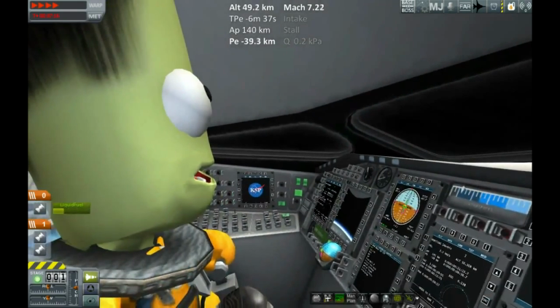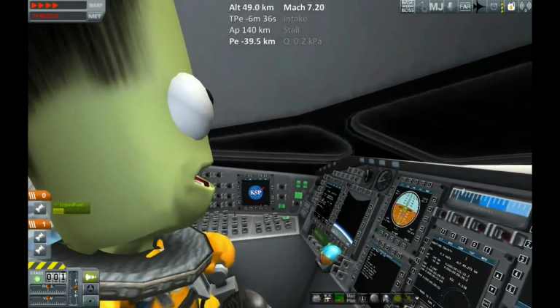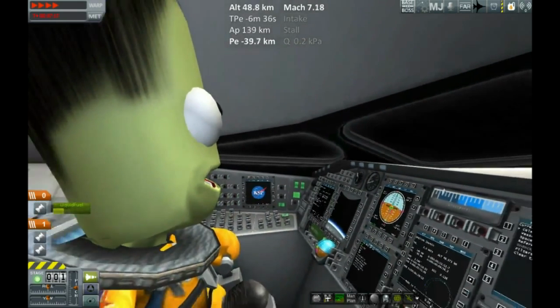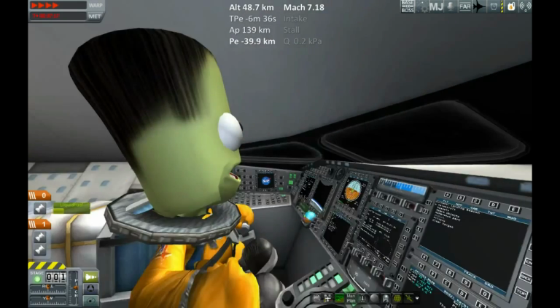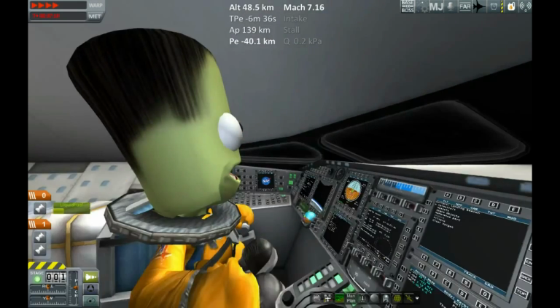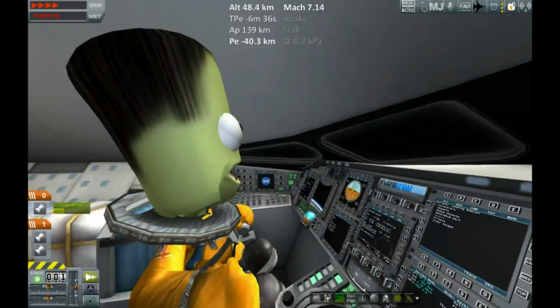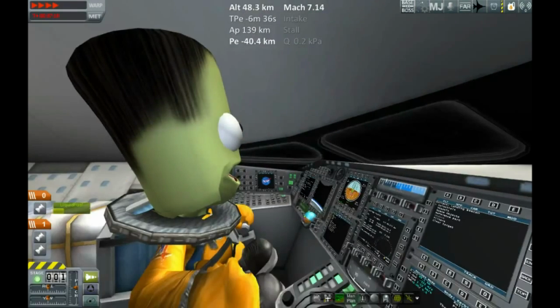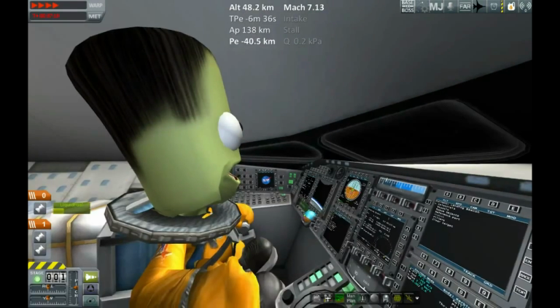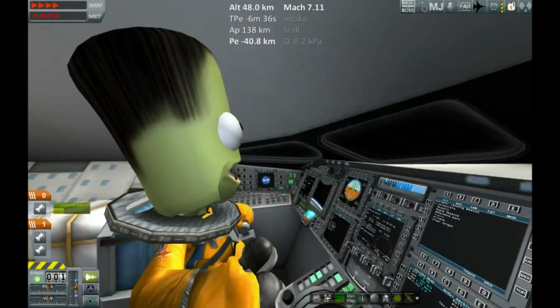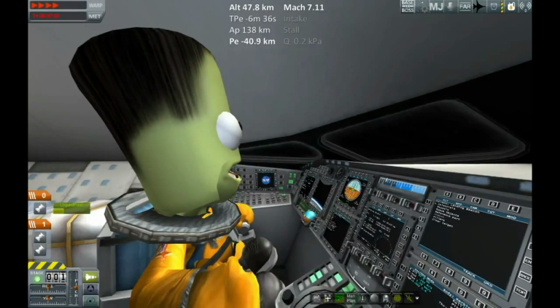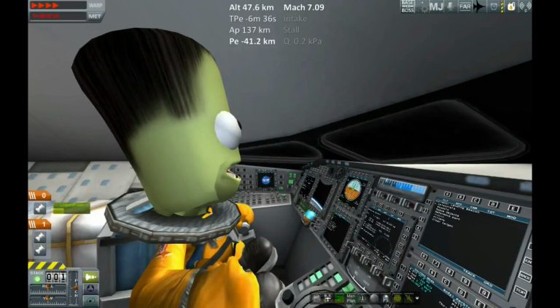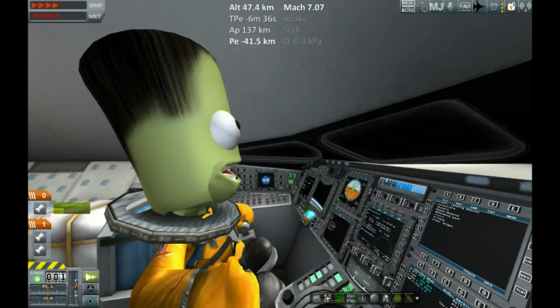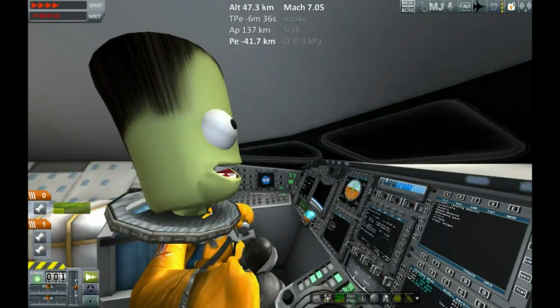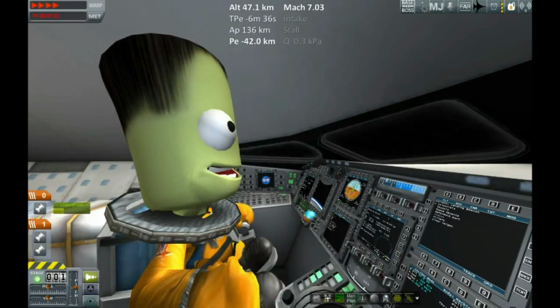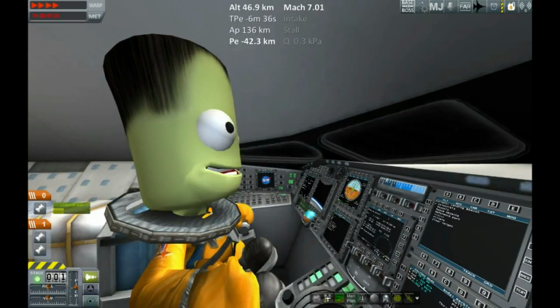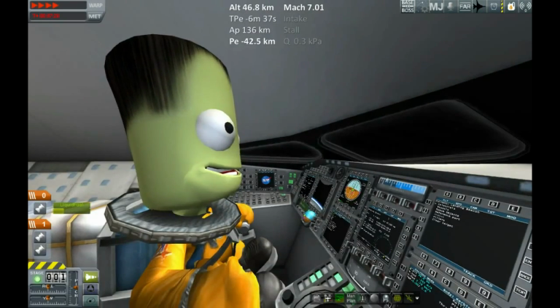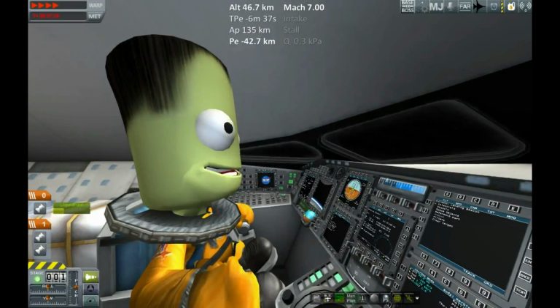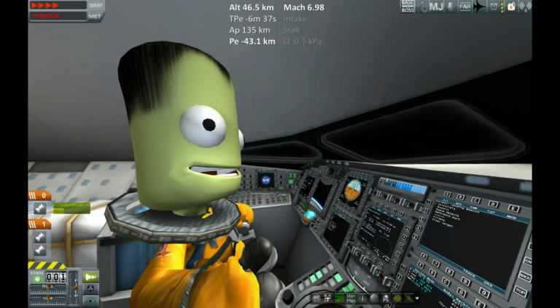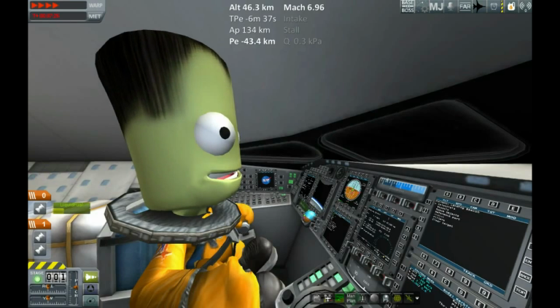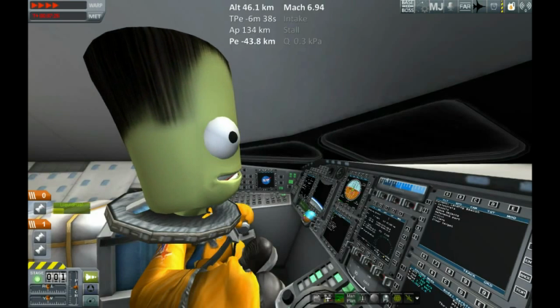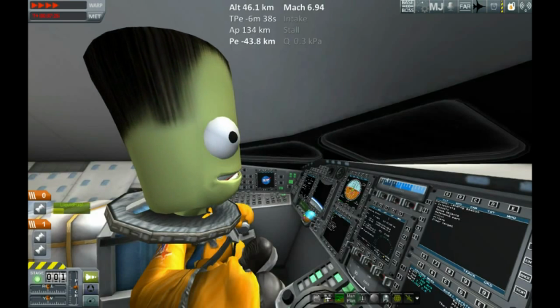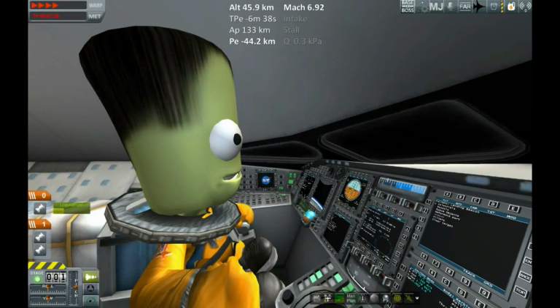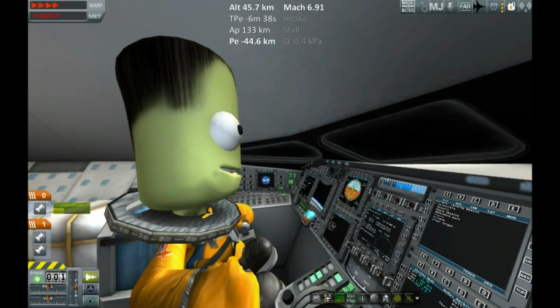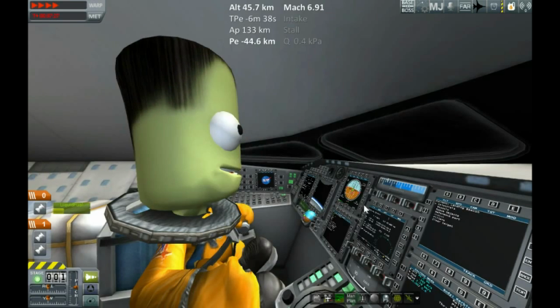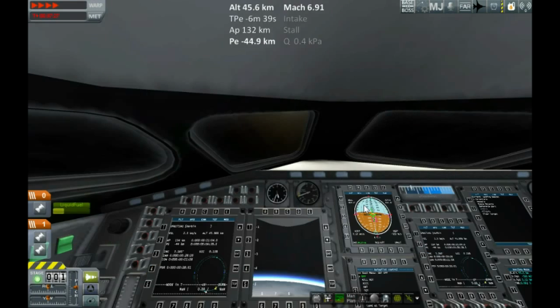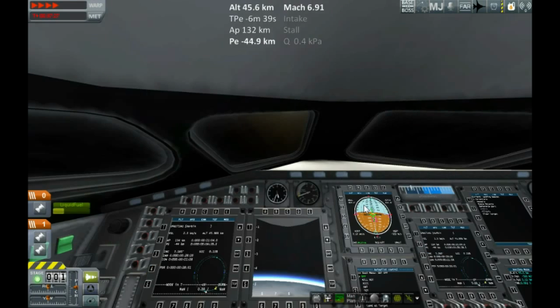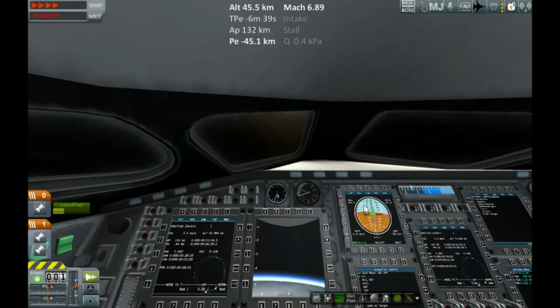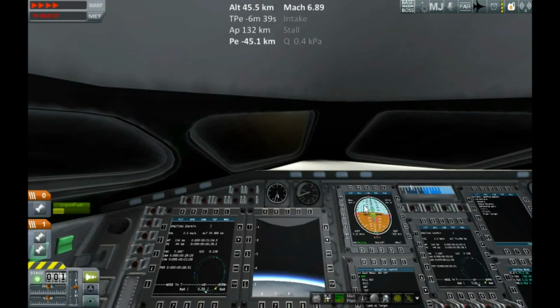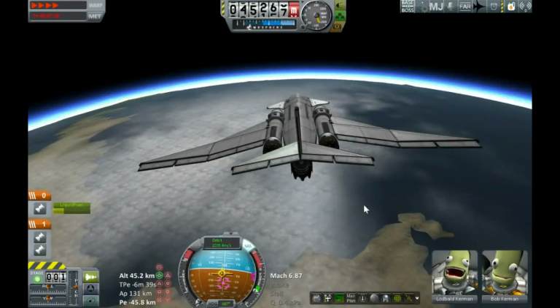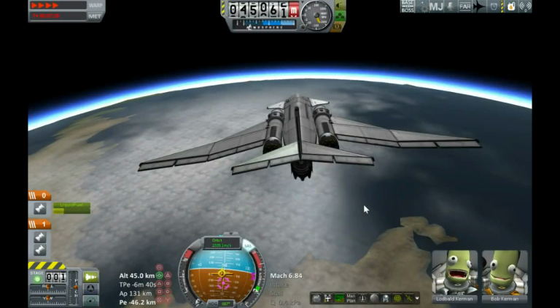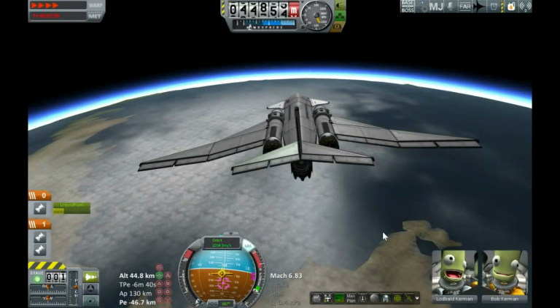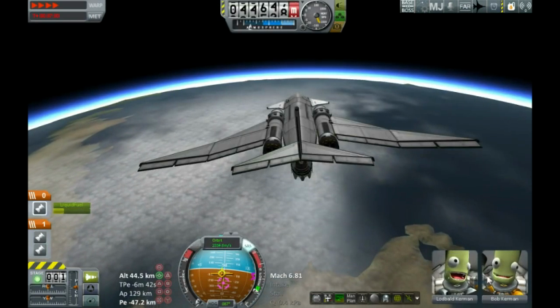Bob looks like he needs to shave — been up in space. But he's remarkably cheerful. You normally don't see Bob that happy; he must be very glad to be coming home.